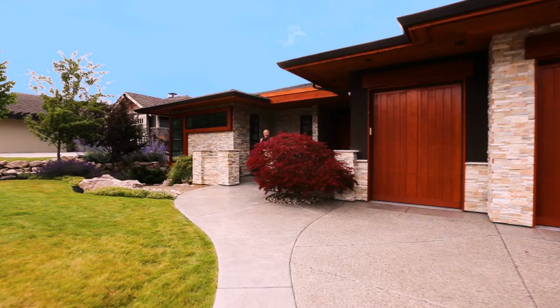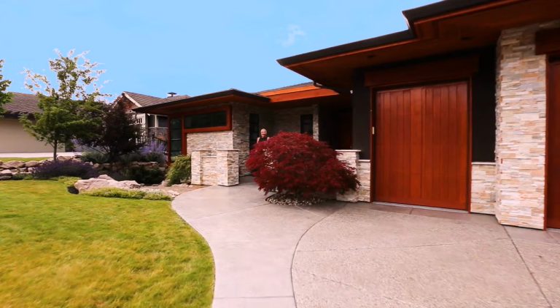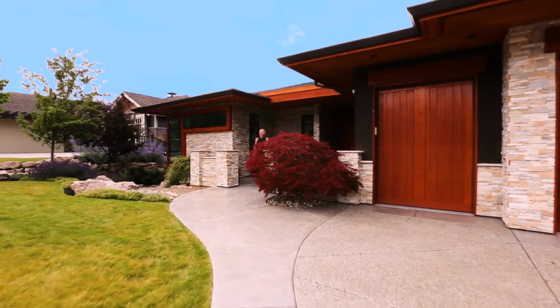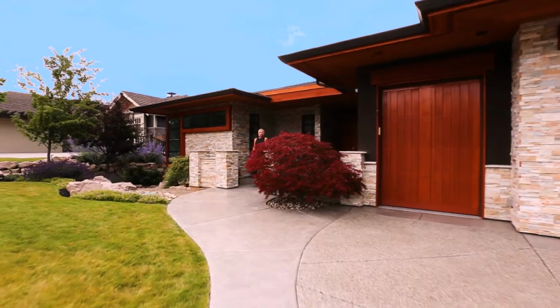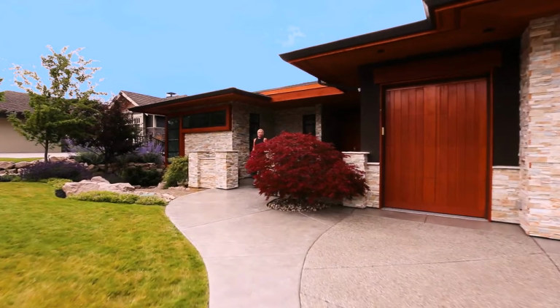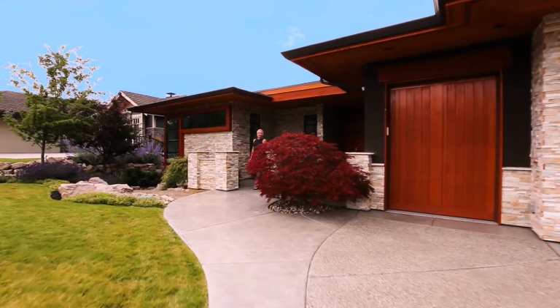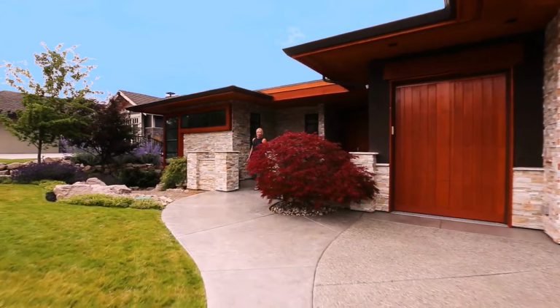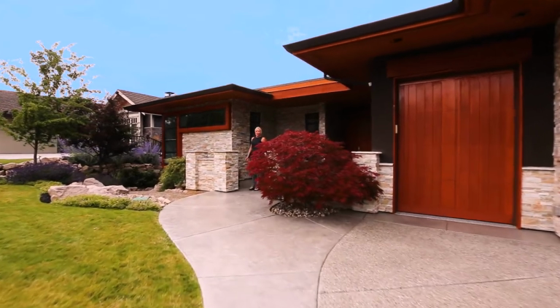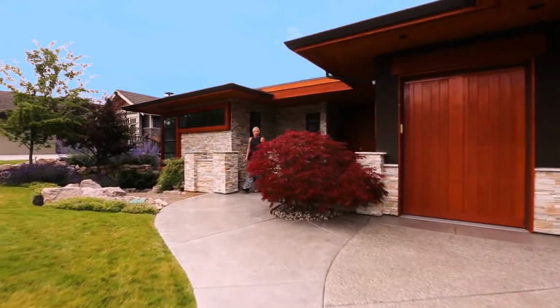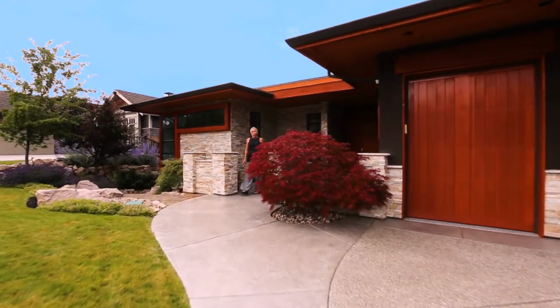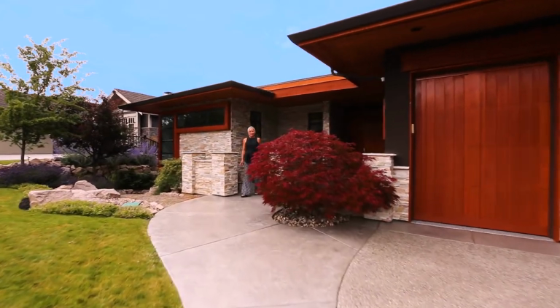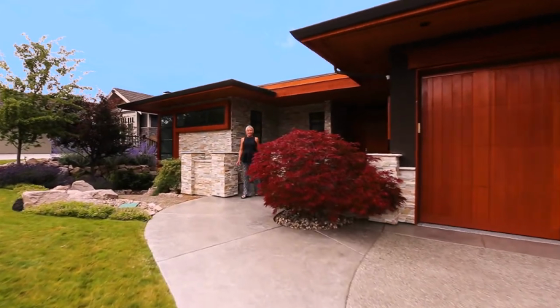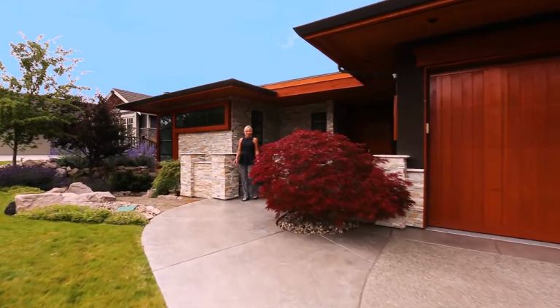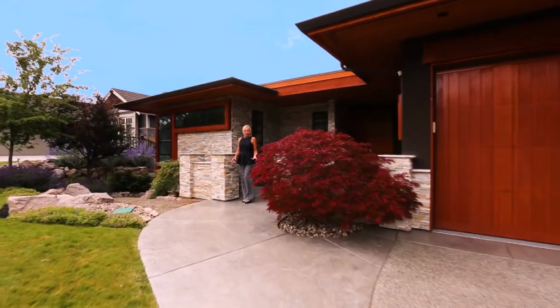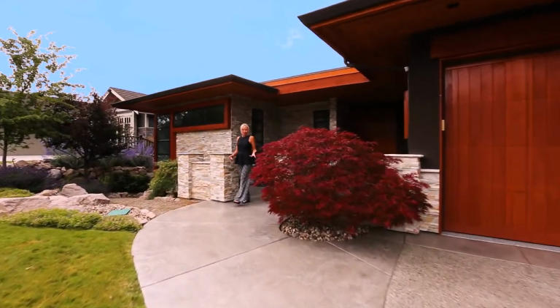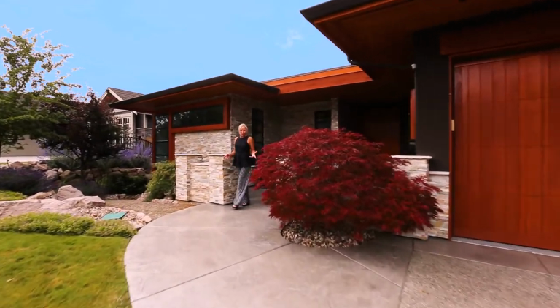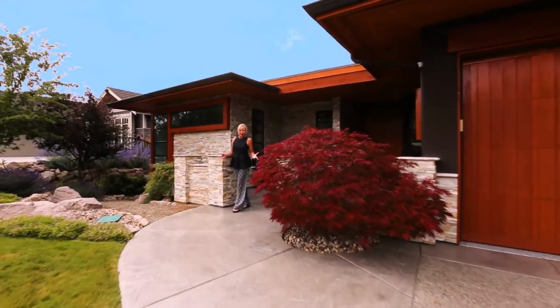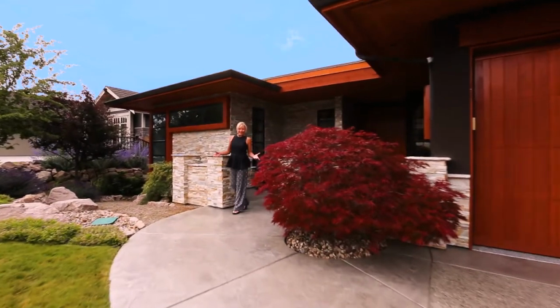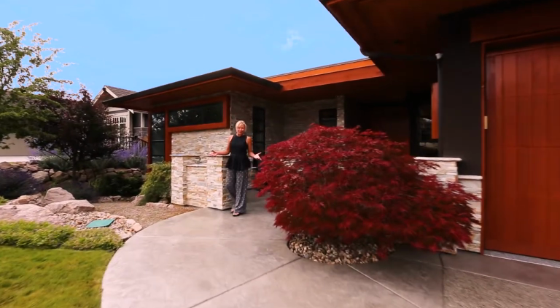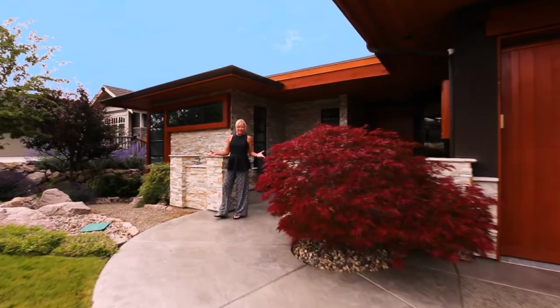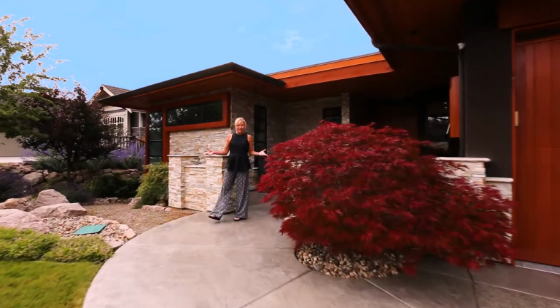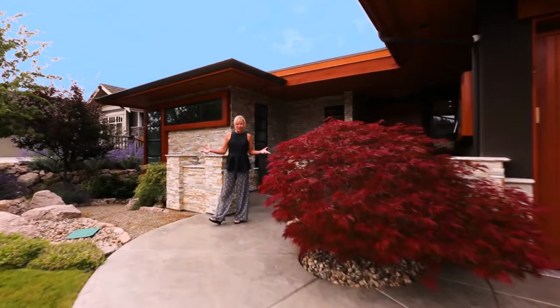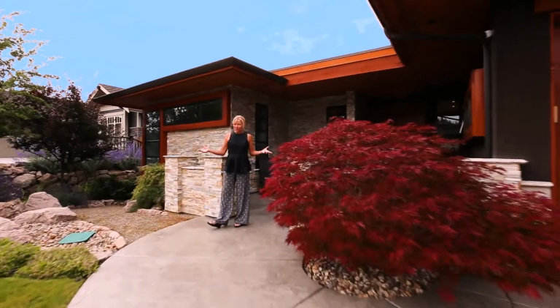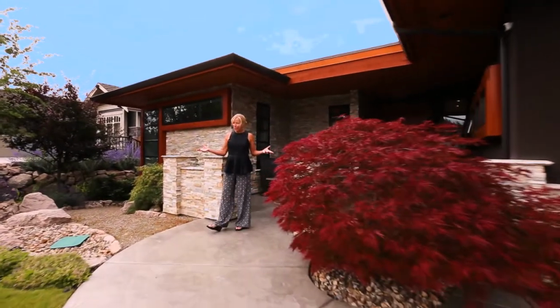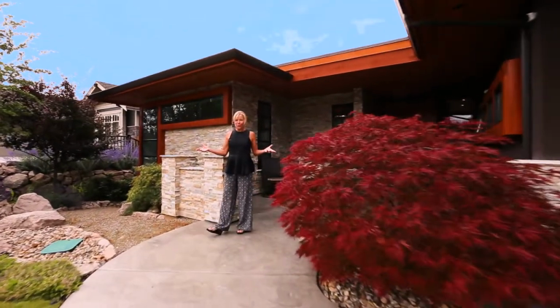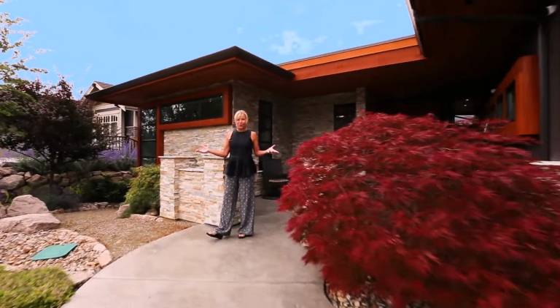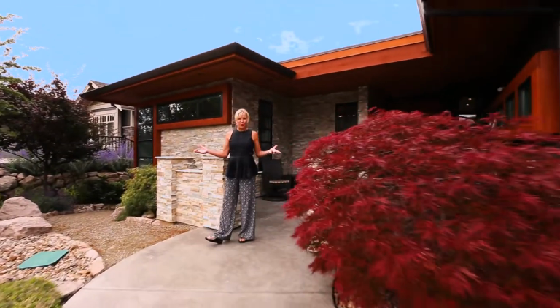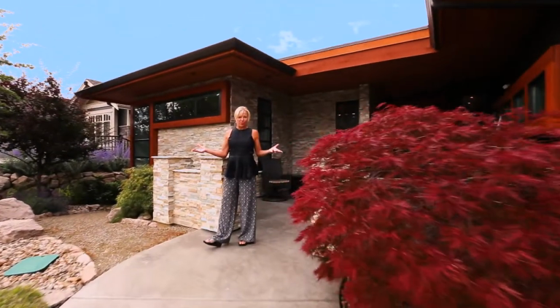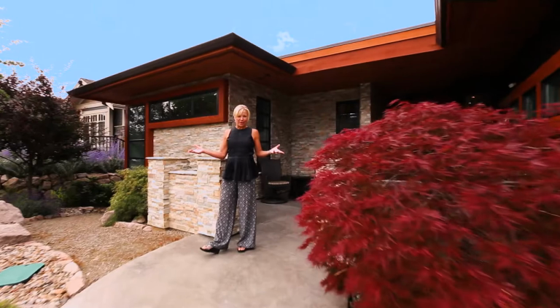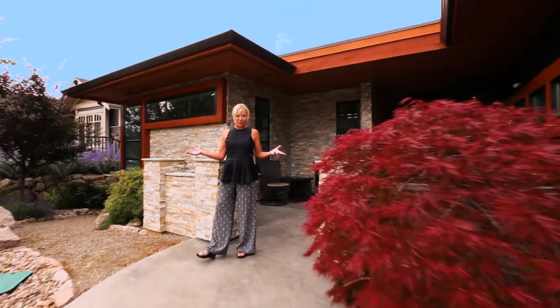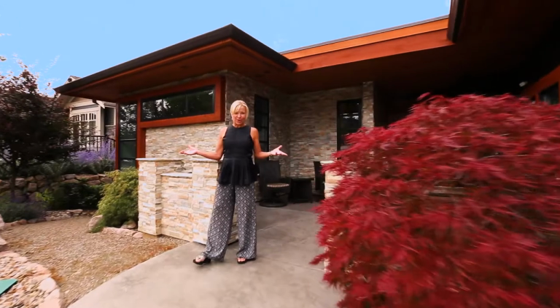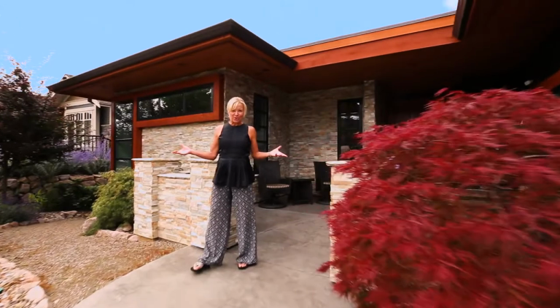Hi, I'm Cheryl Soloway. Welcome to 734 Brassy Crescent here in beautiful Predator Ridge.